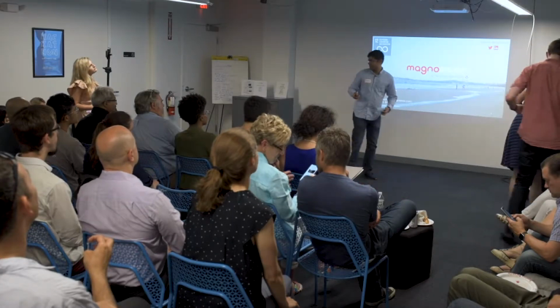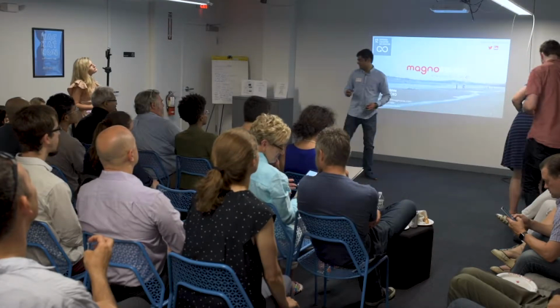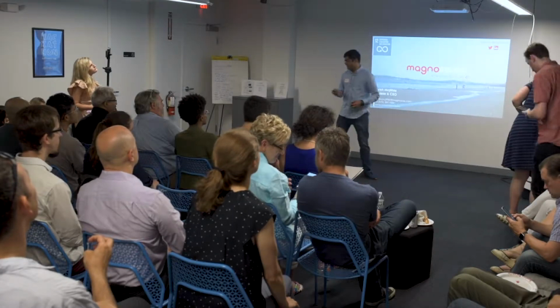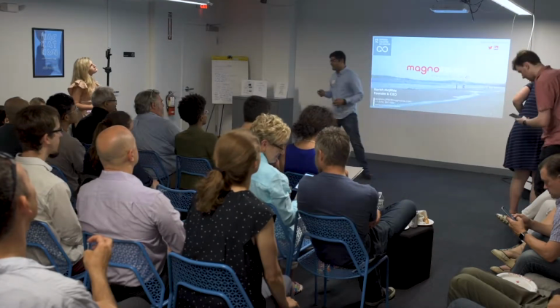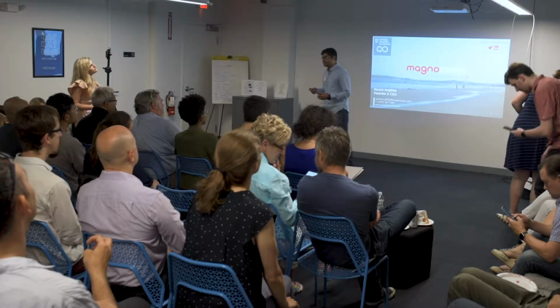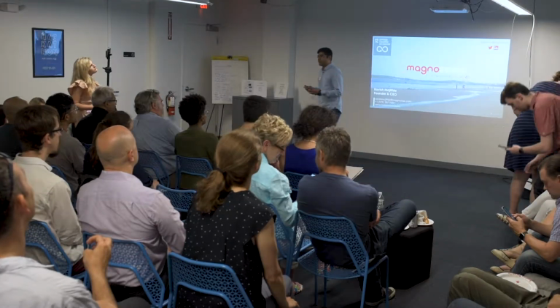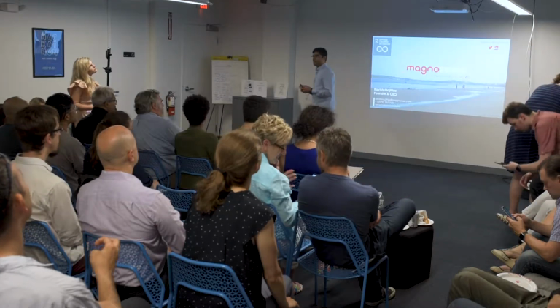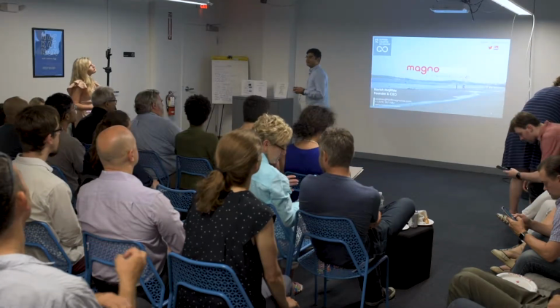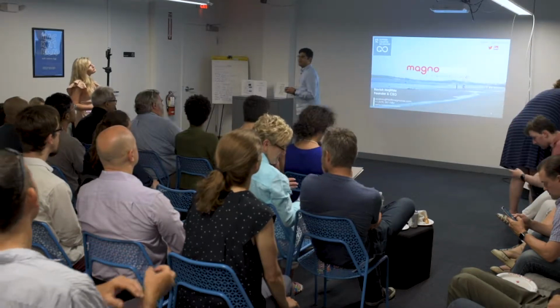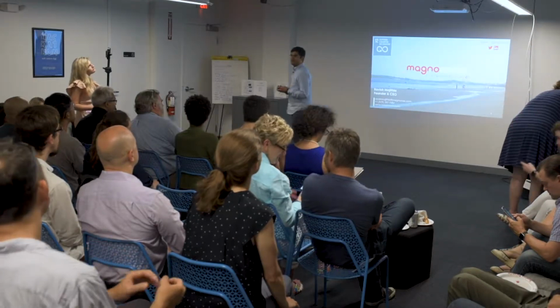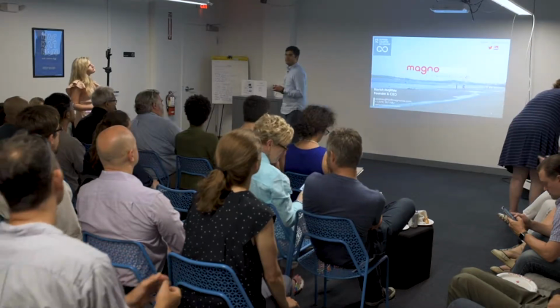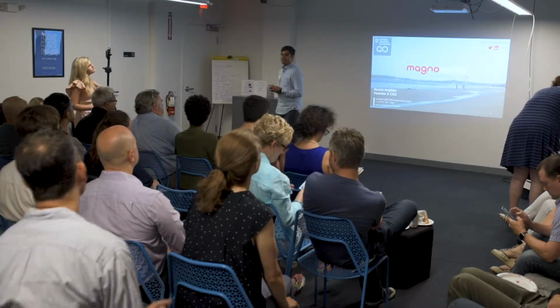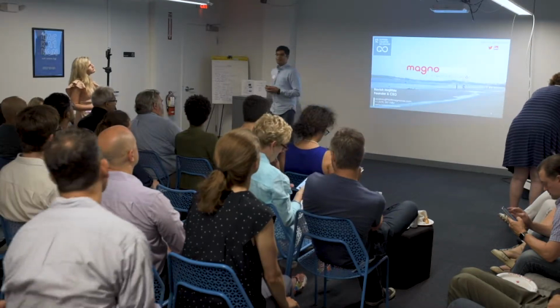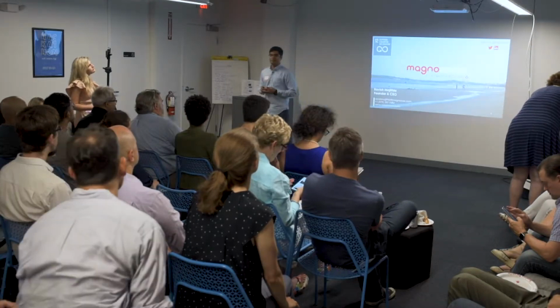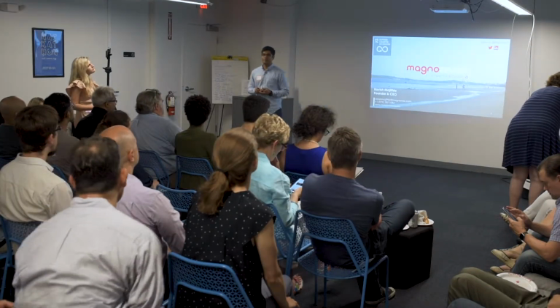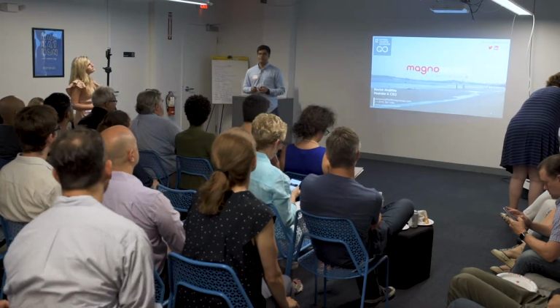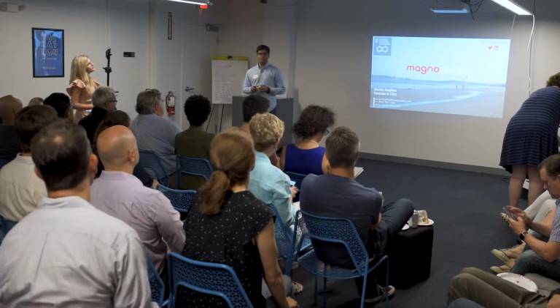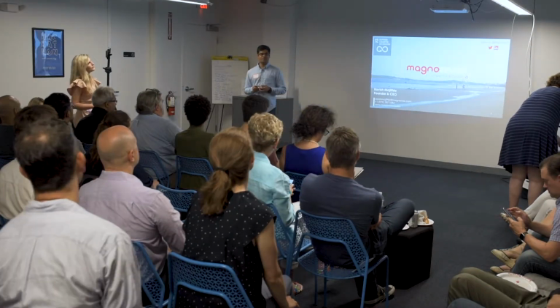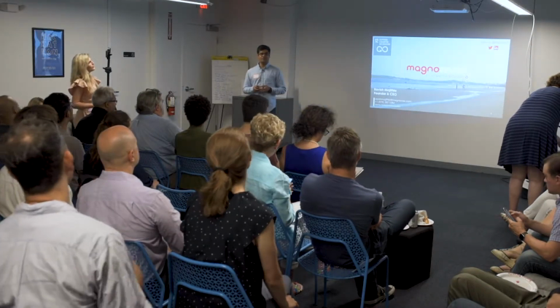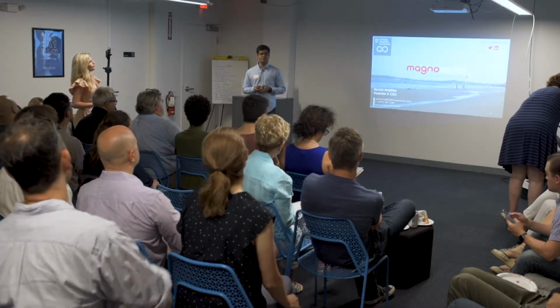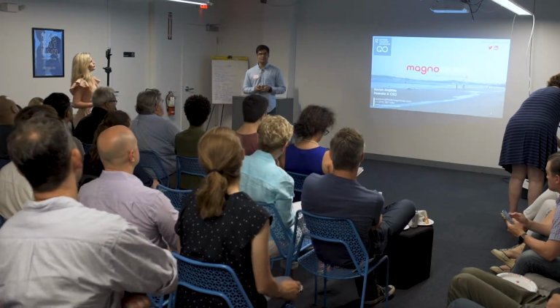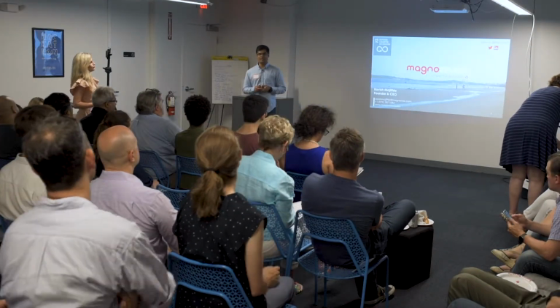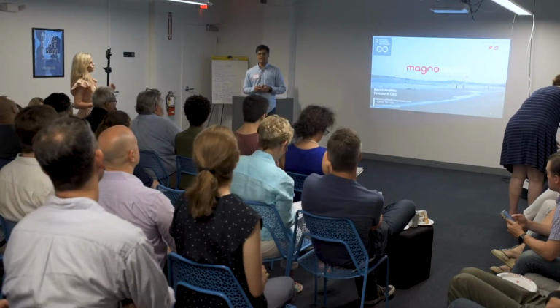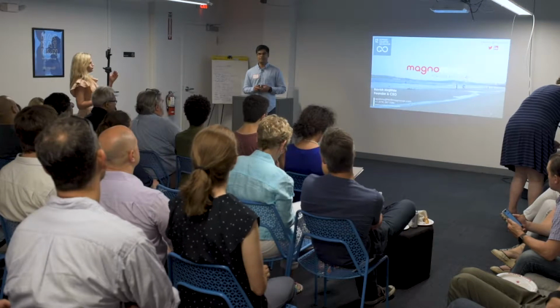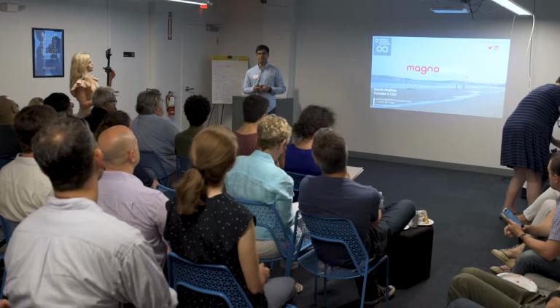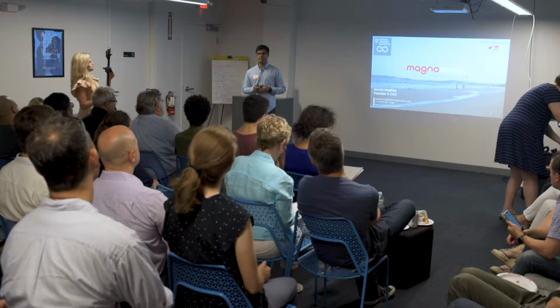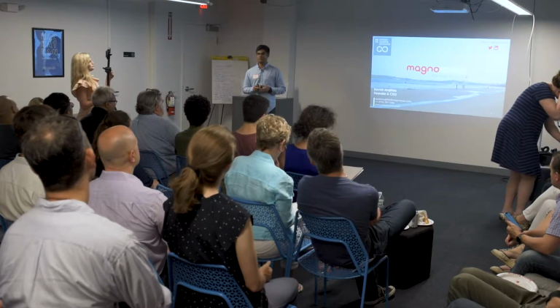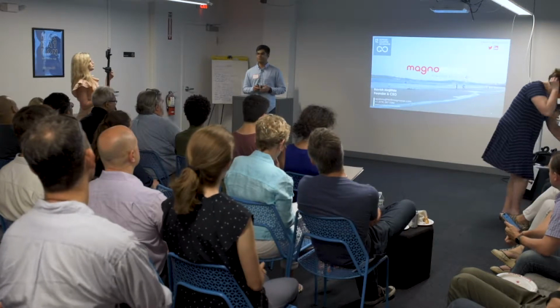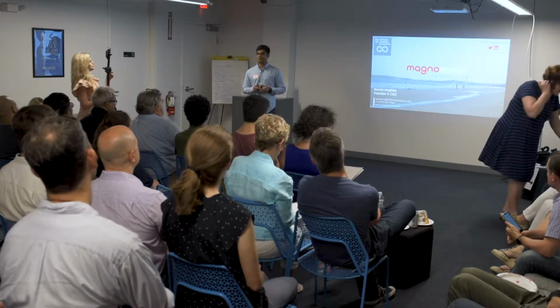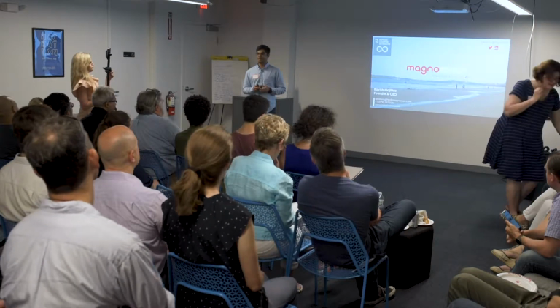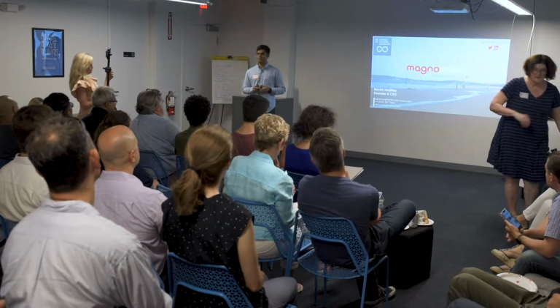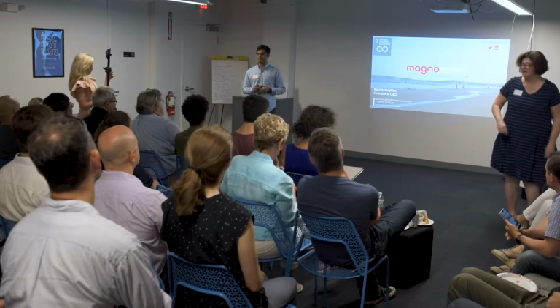Awesome. Thanks for being here today. Good evening. My name is Ravish Majid. I'm the founder and CEO of Magnum.